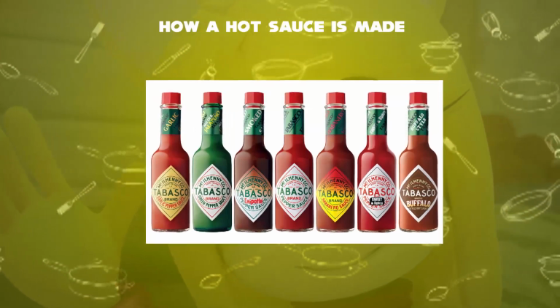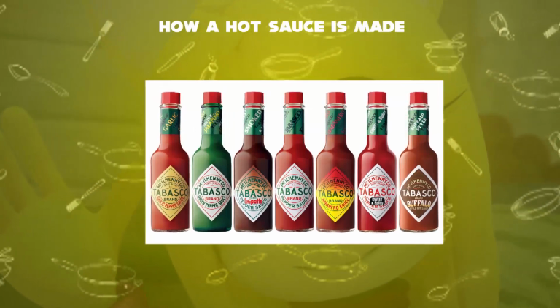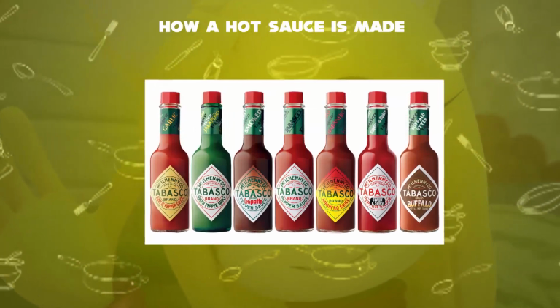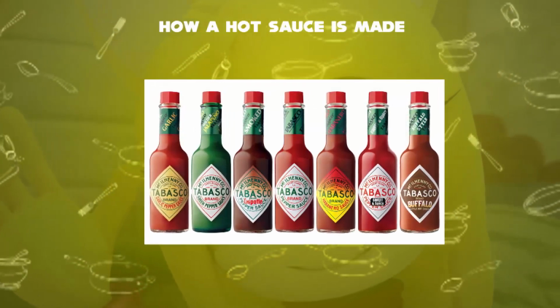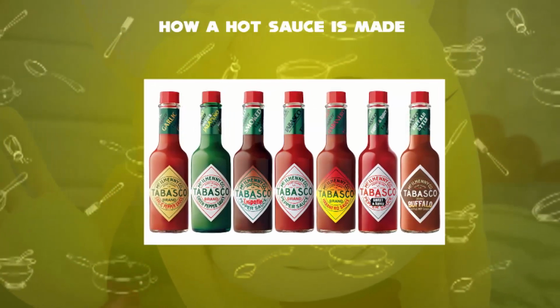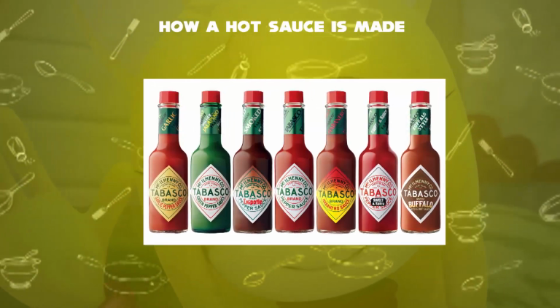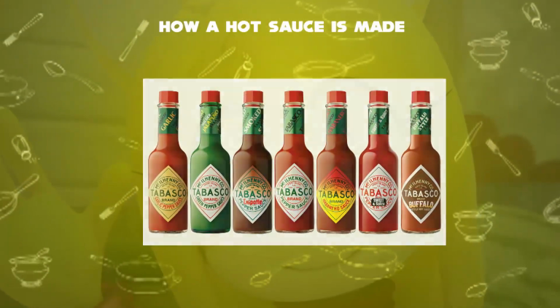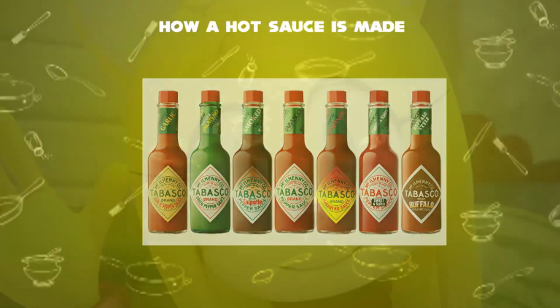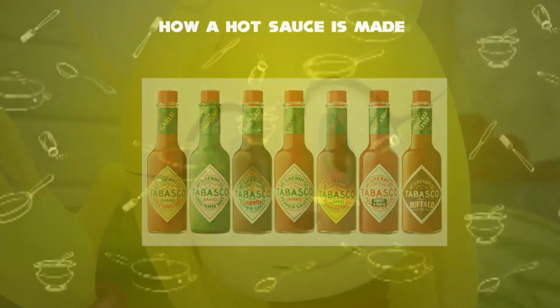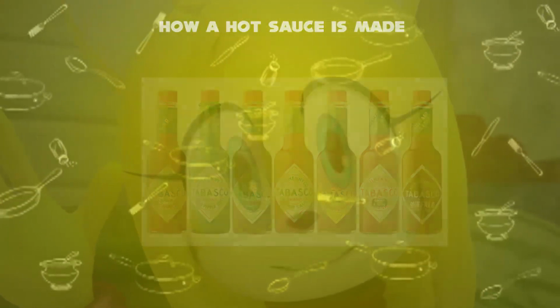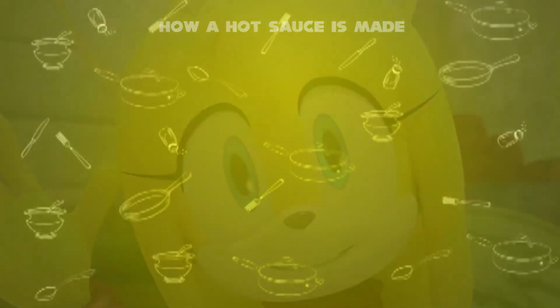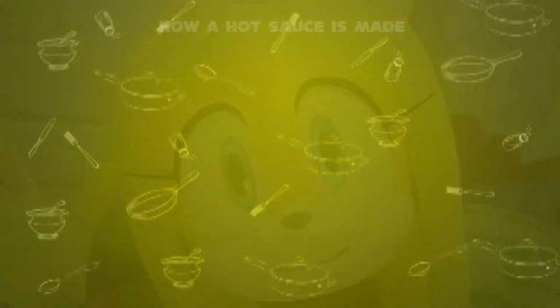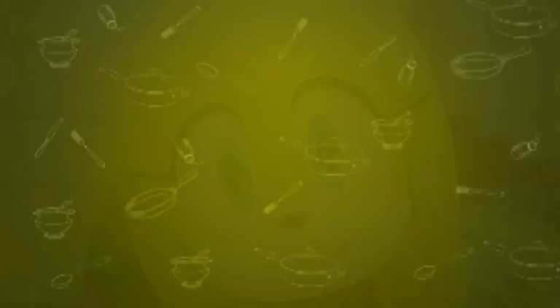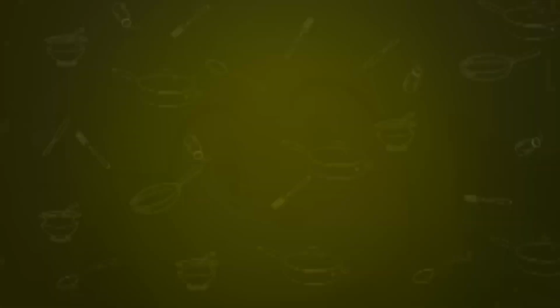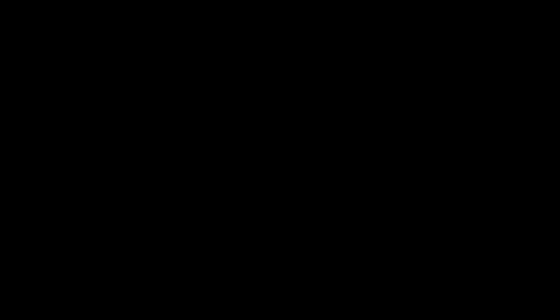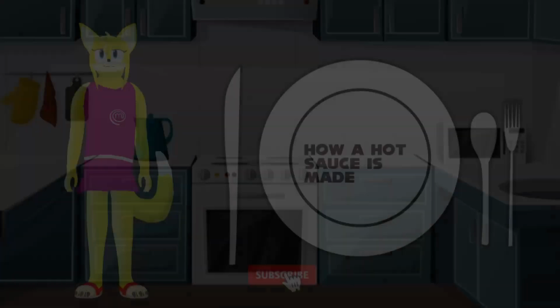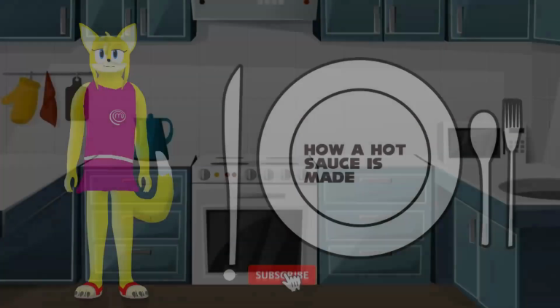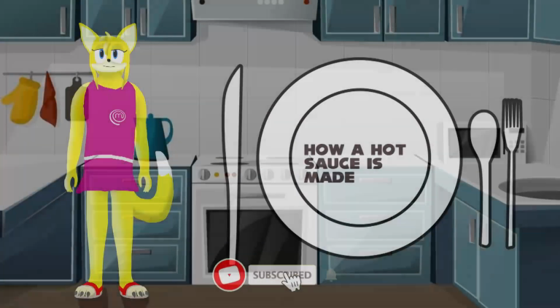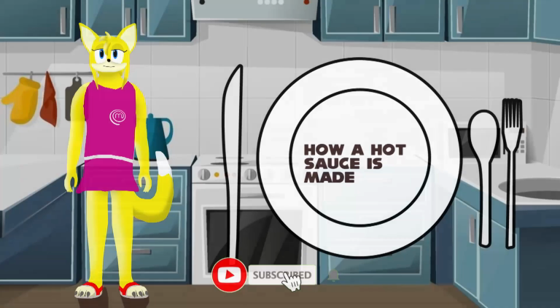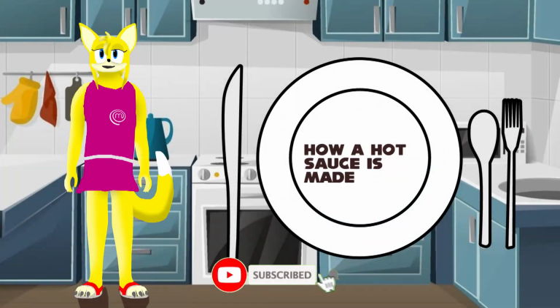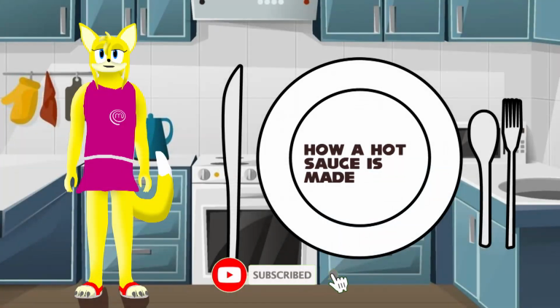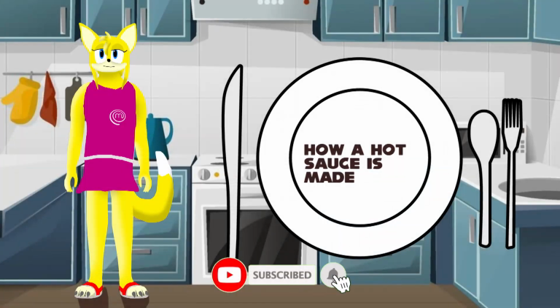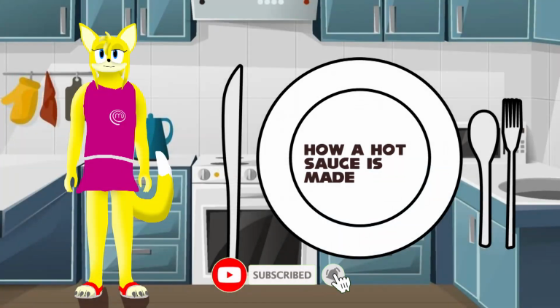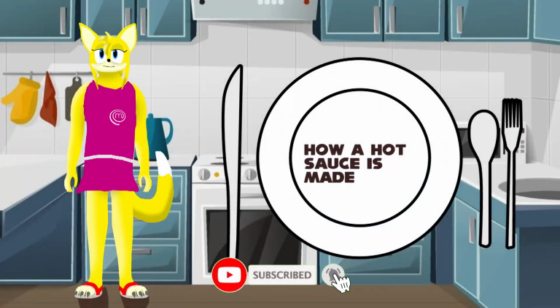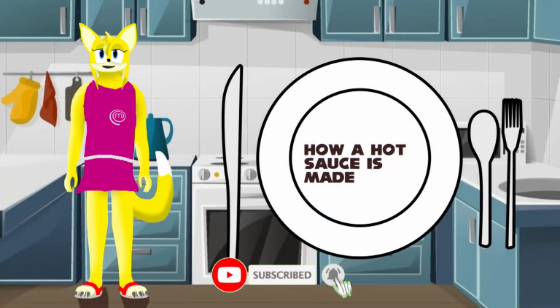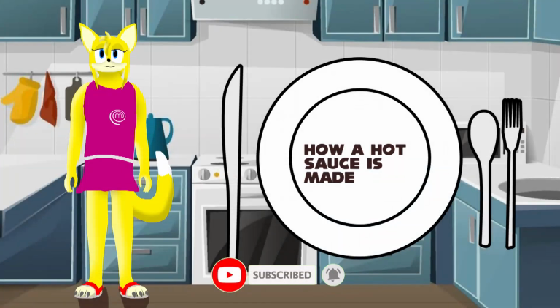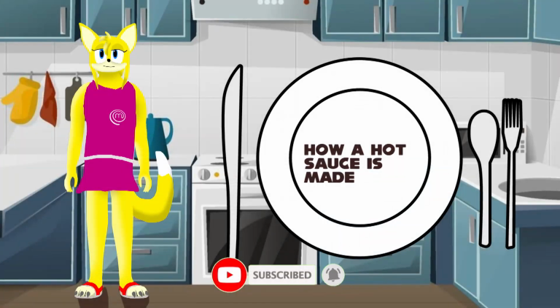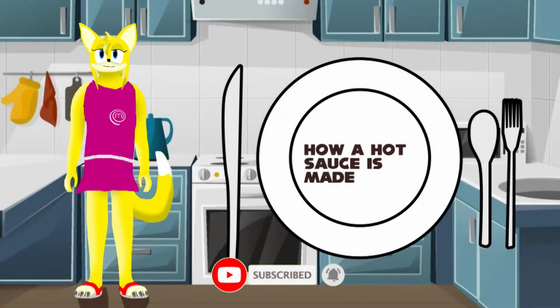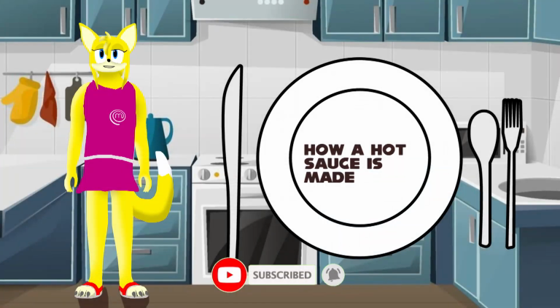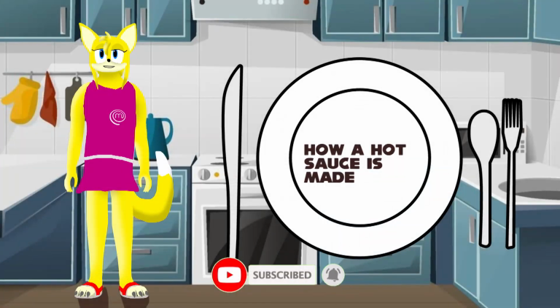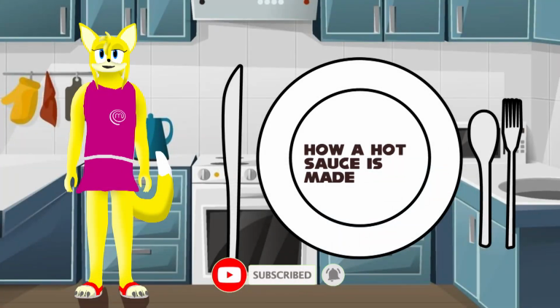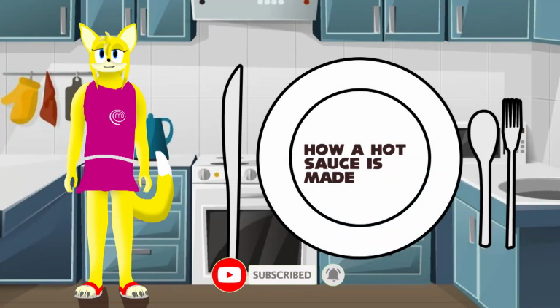So, this video is about hot sauce. Like, comment, and subscribe now.